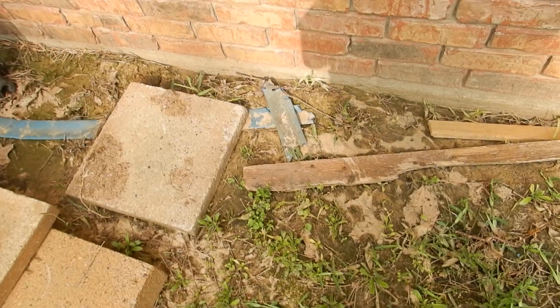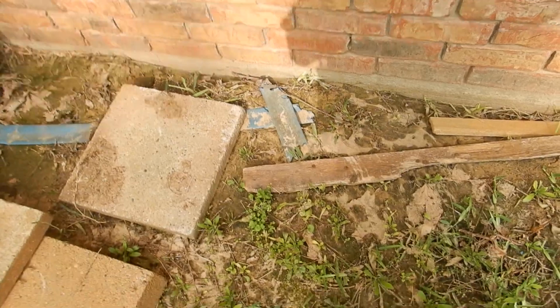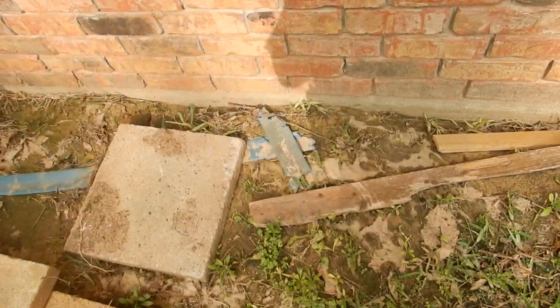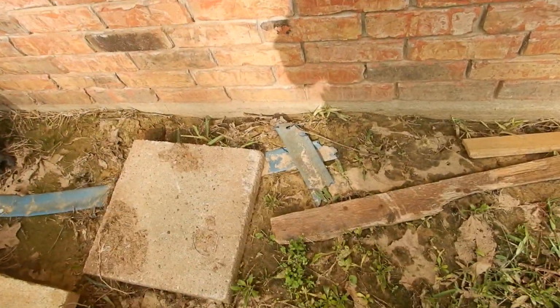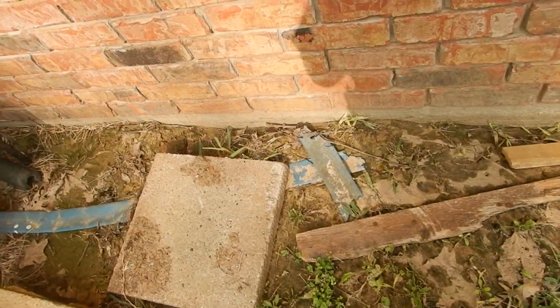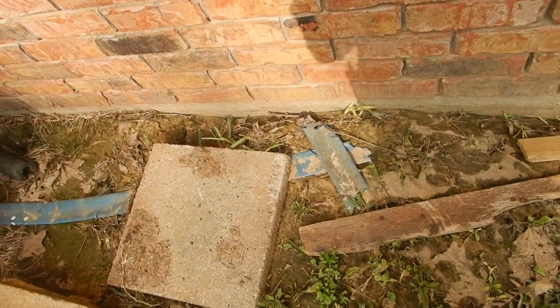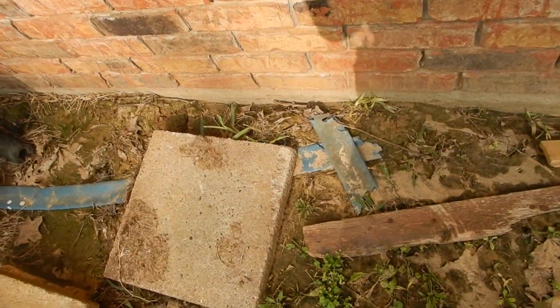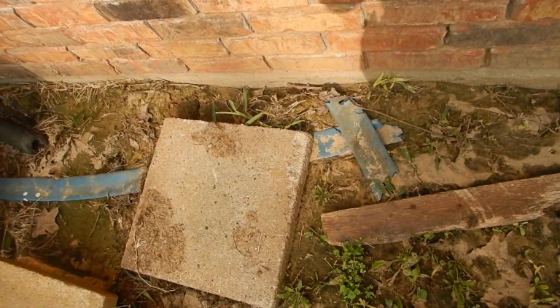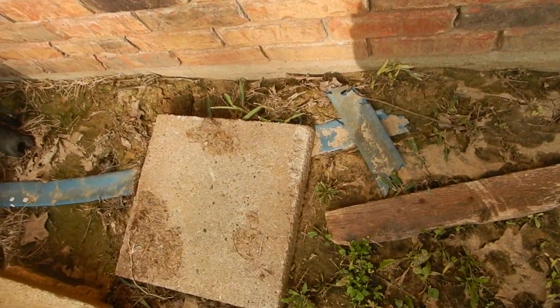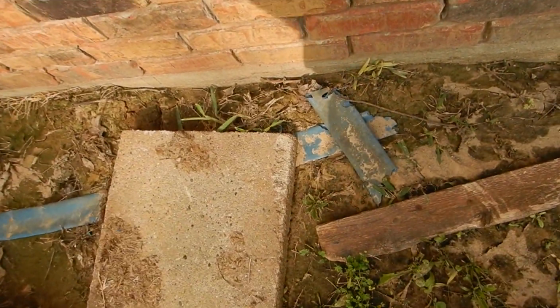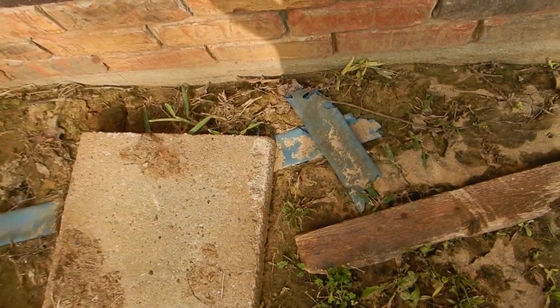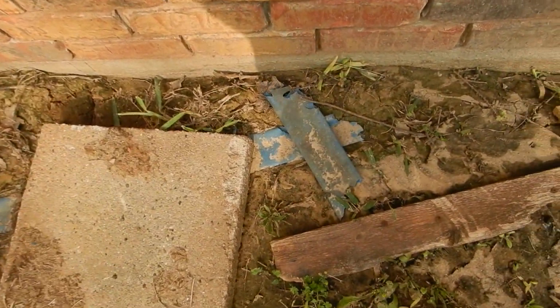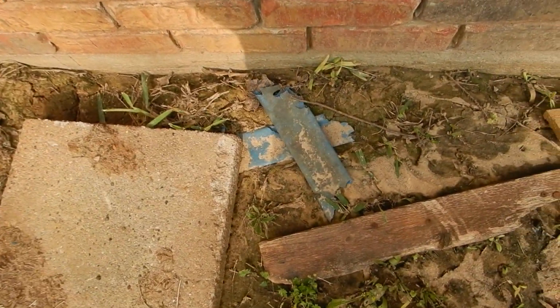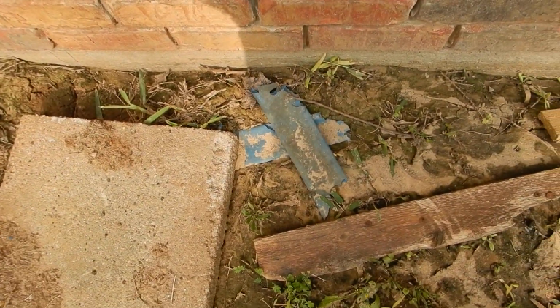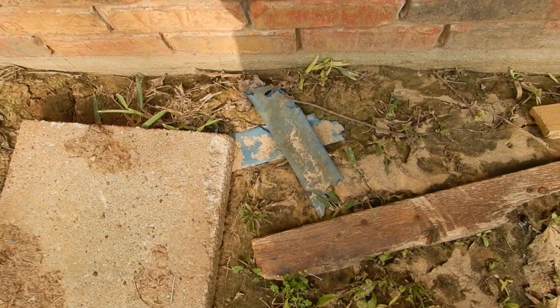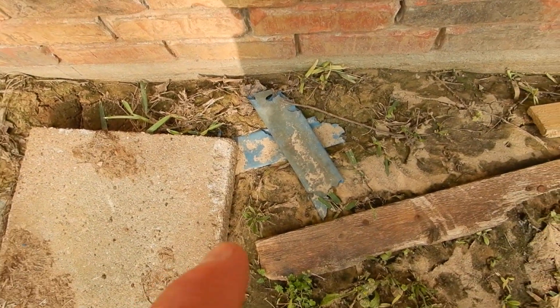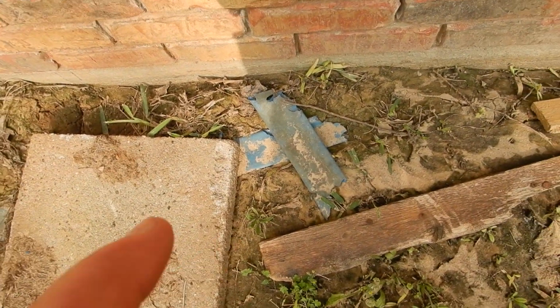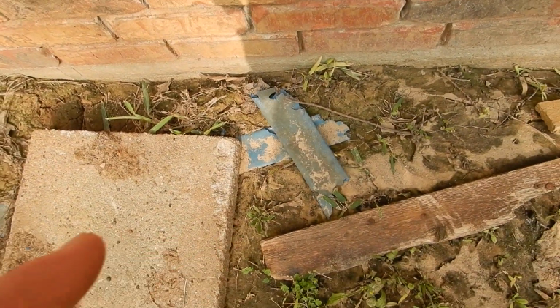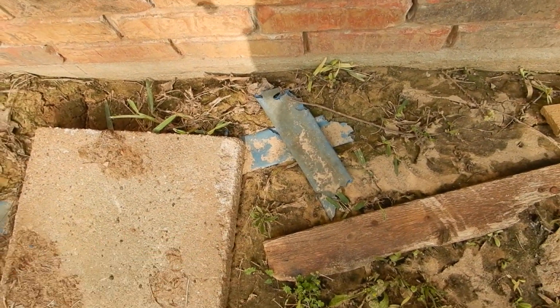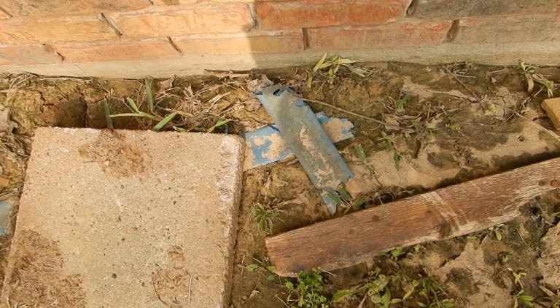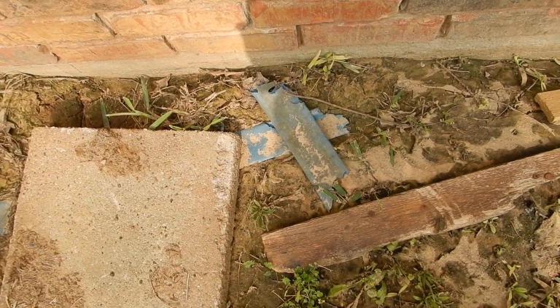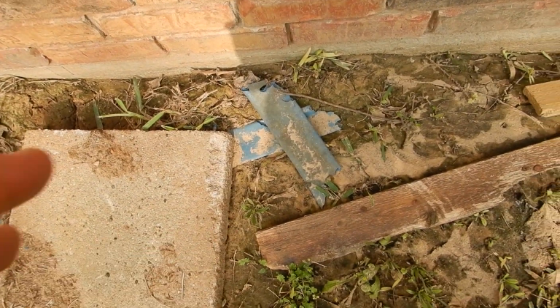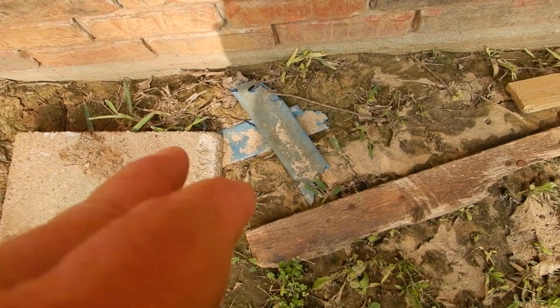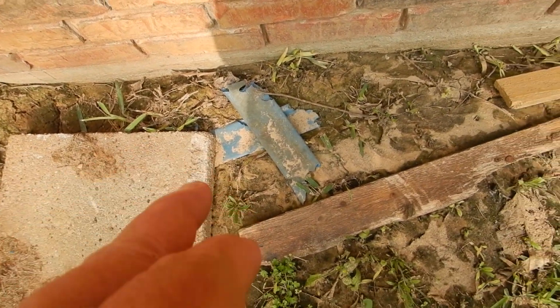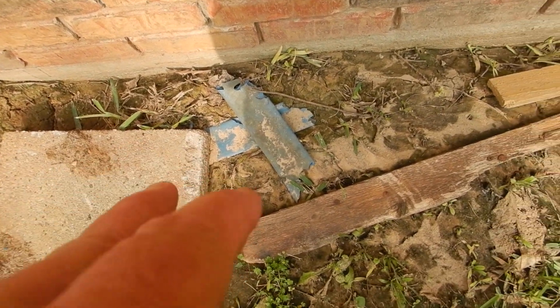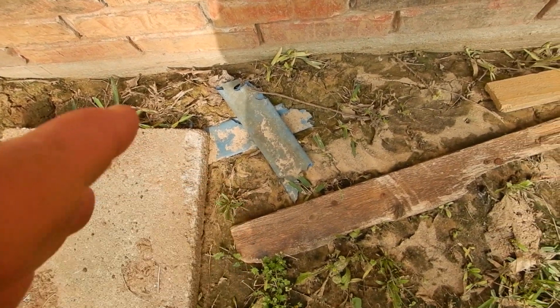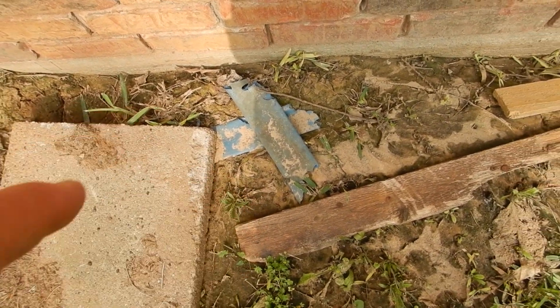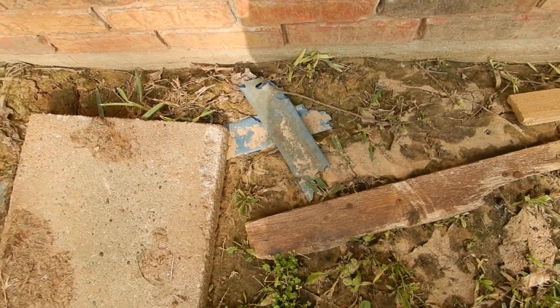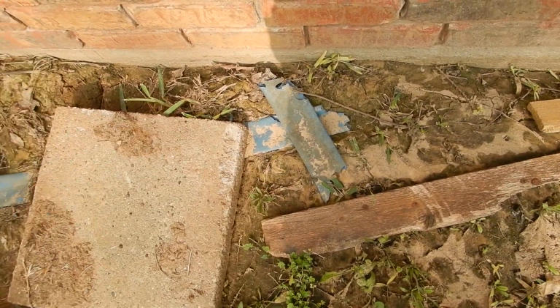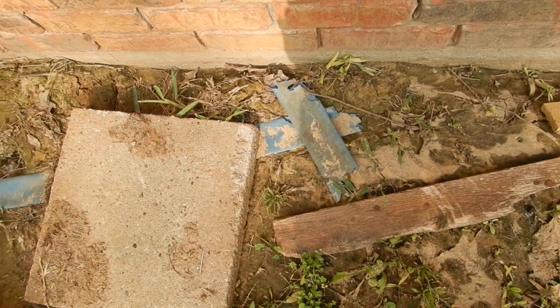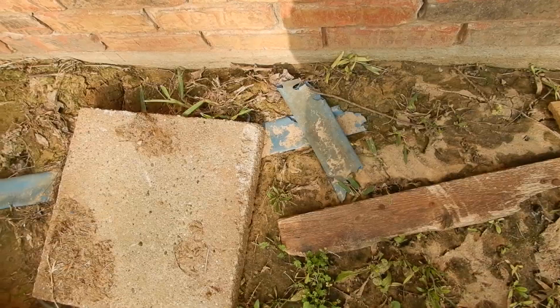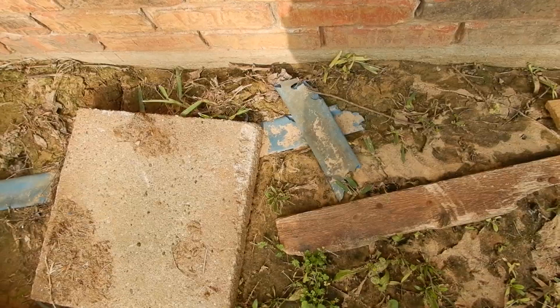You see this? This is the soggy end of a paper straw.